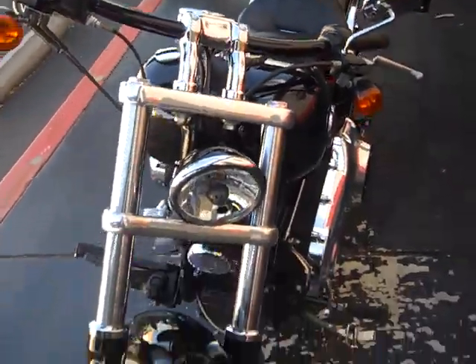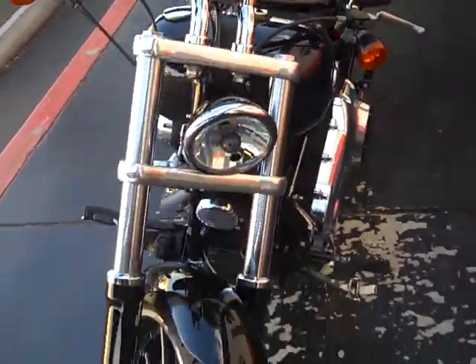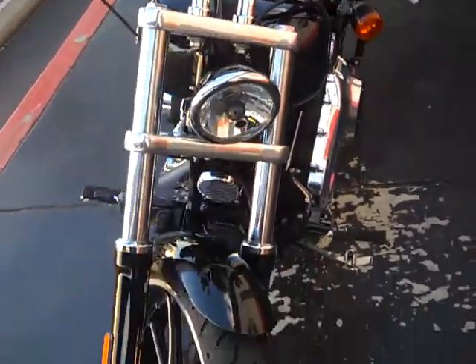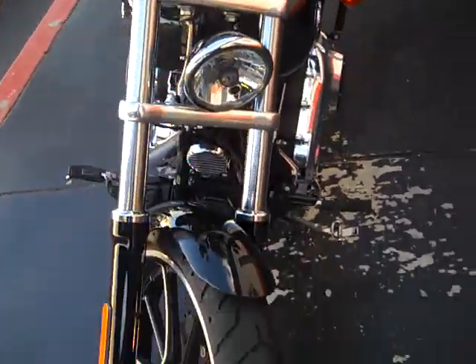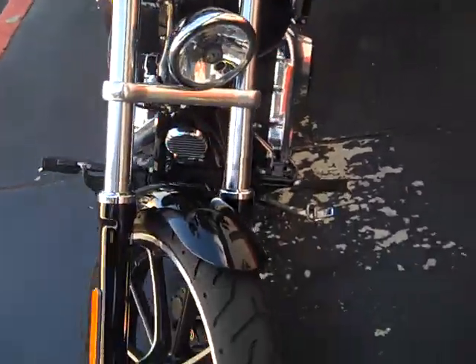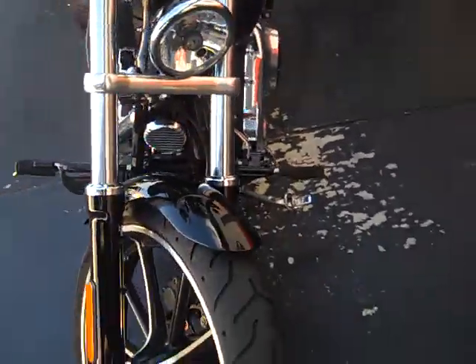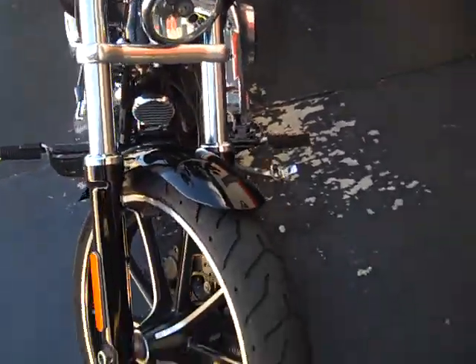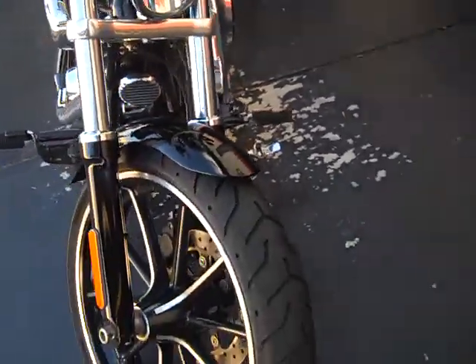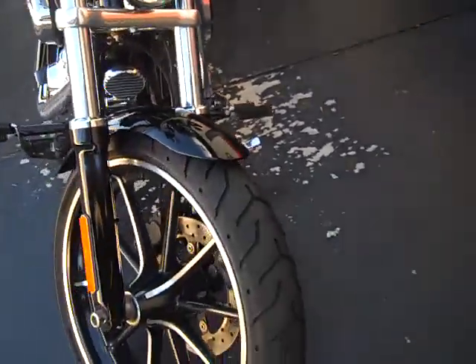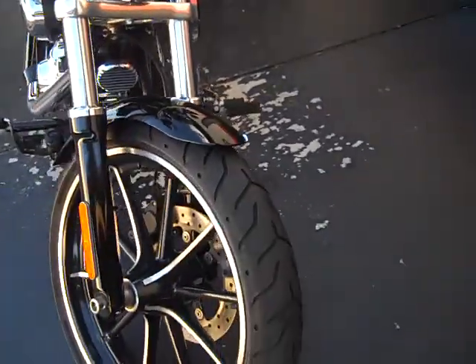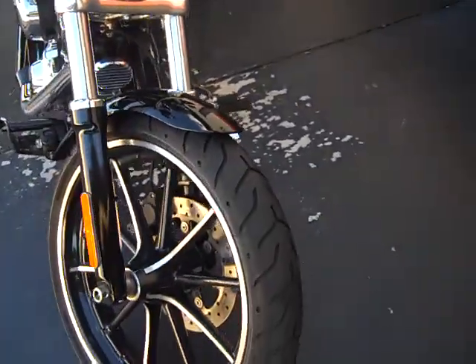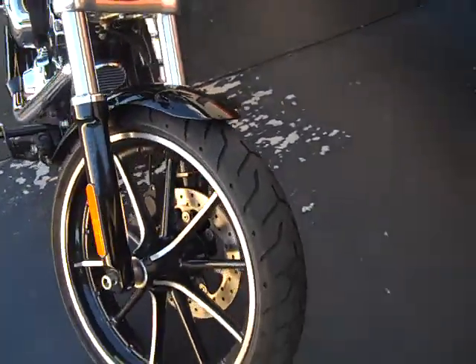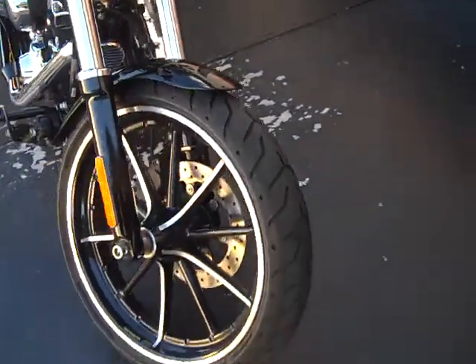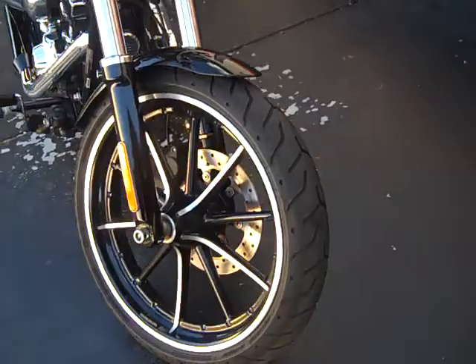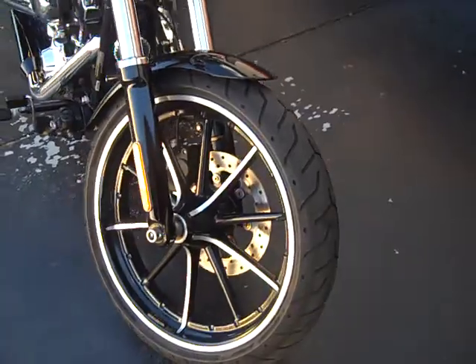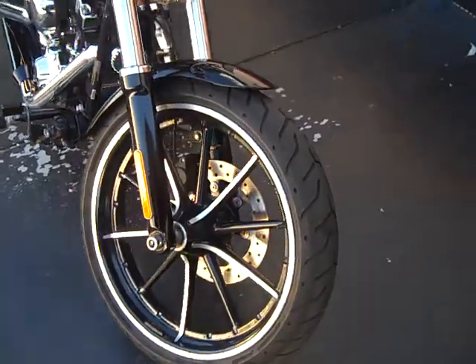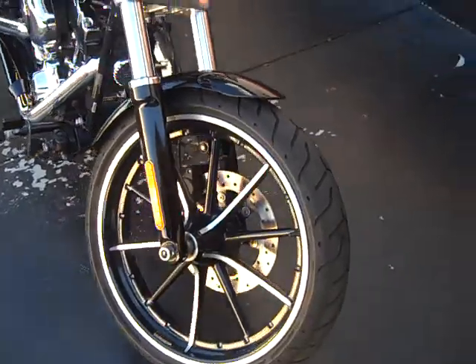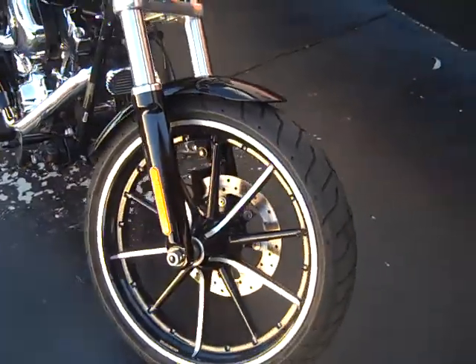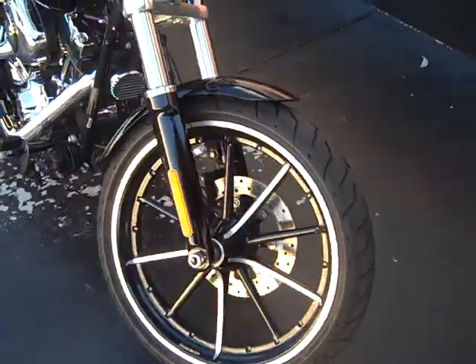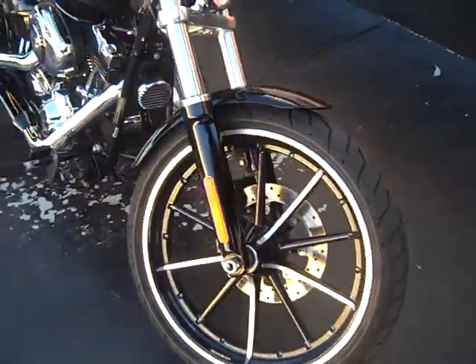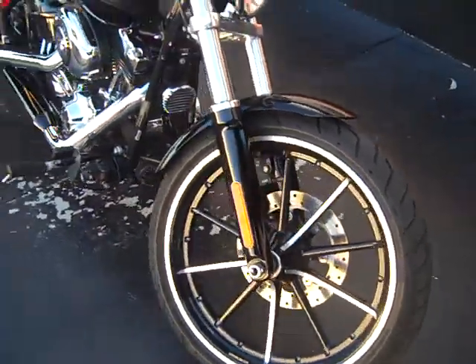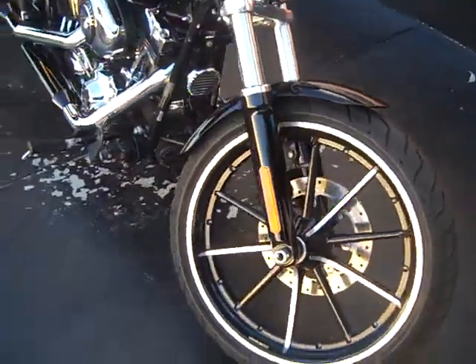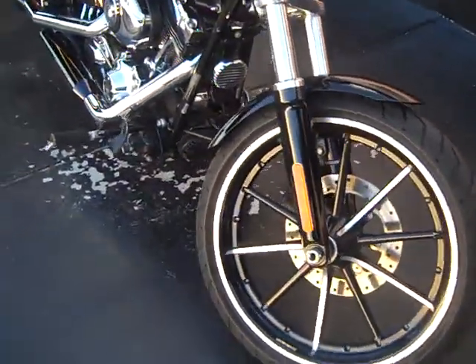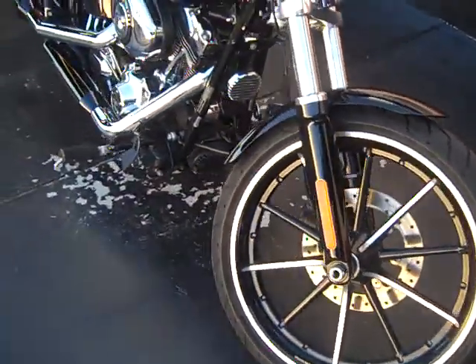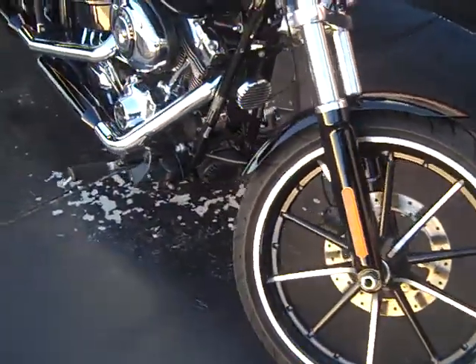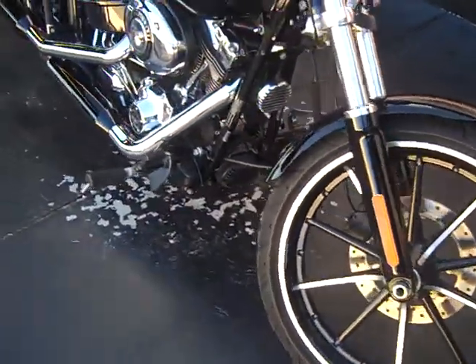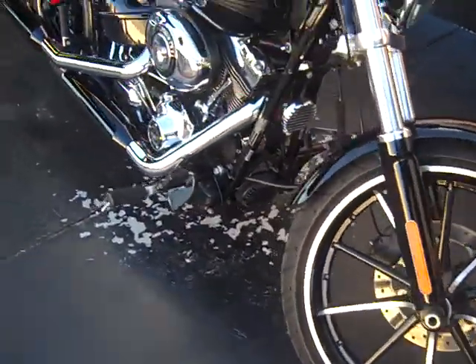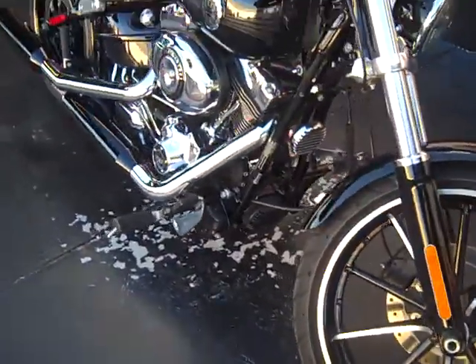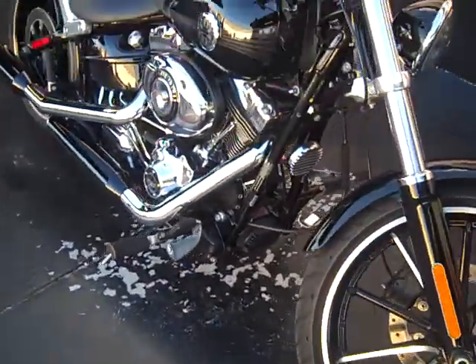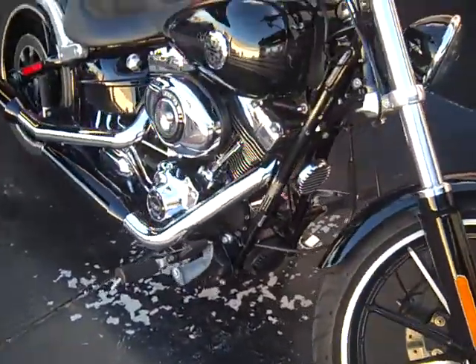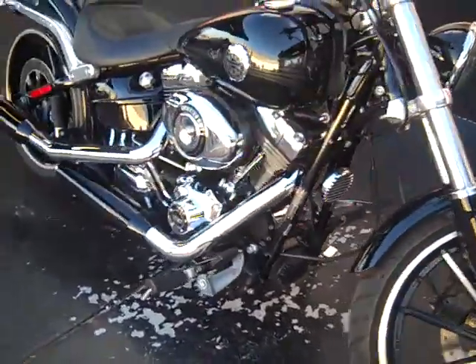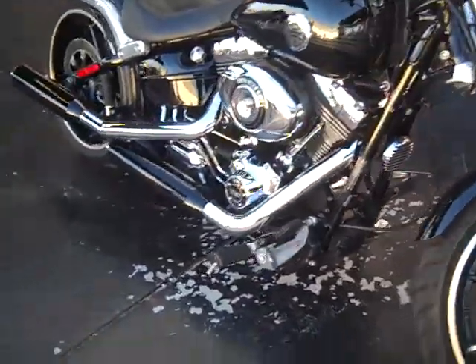Super popular bike, very cool, perfect condition.